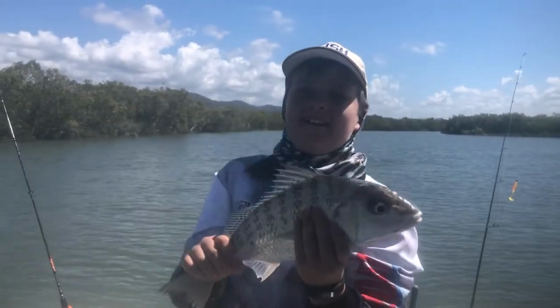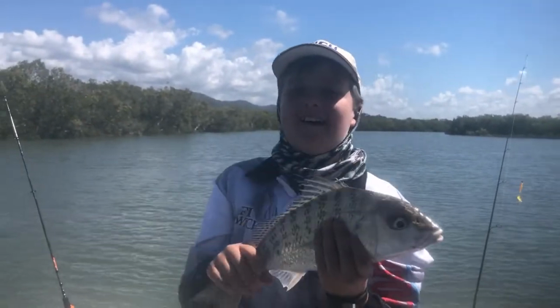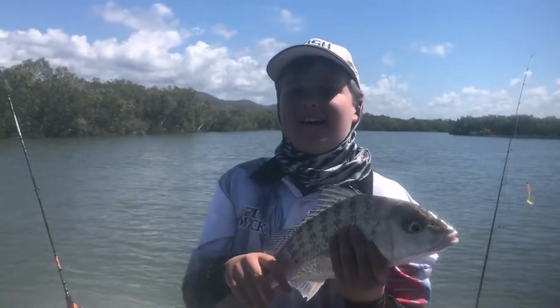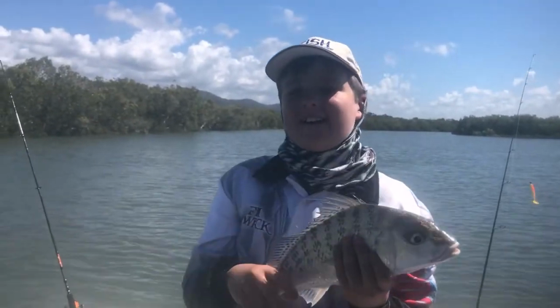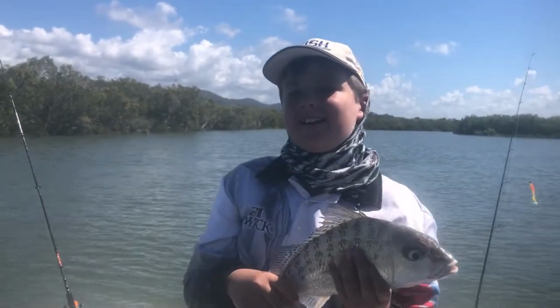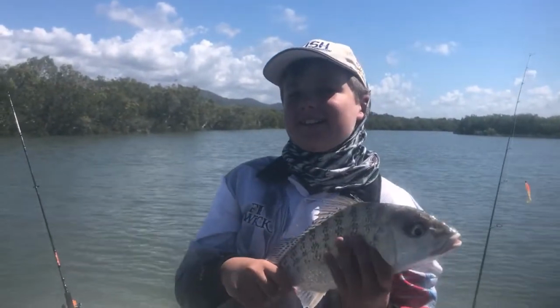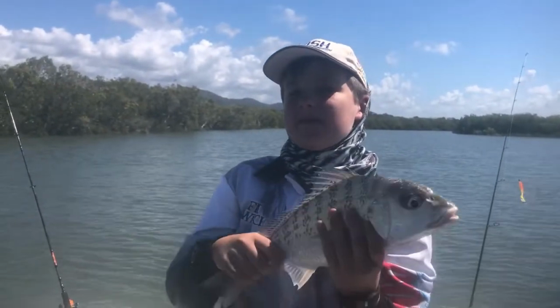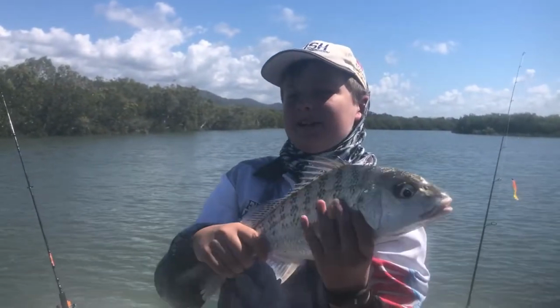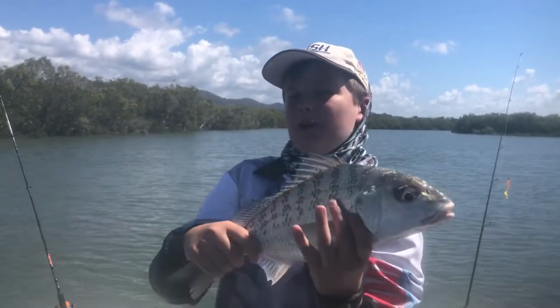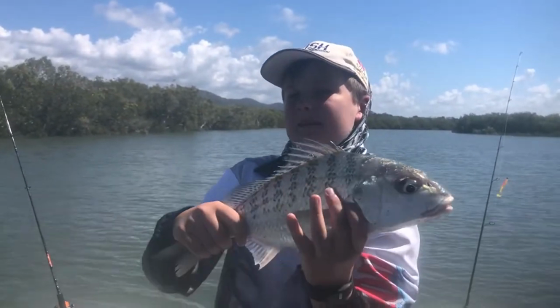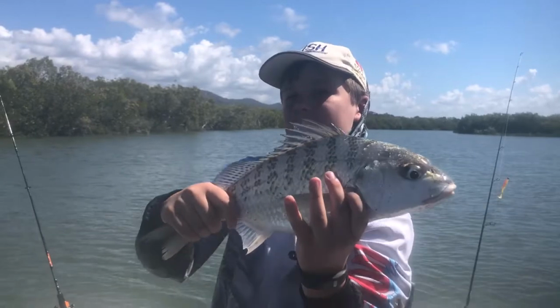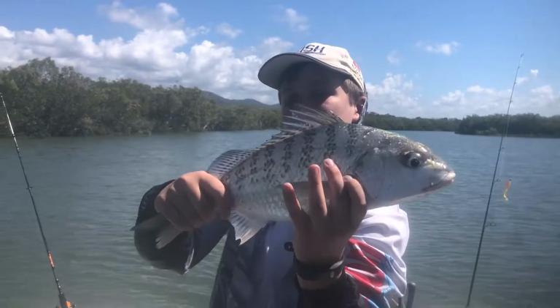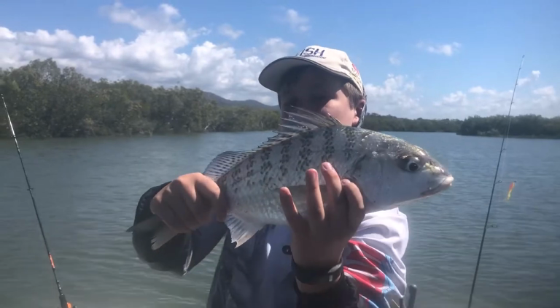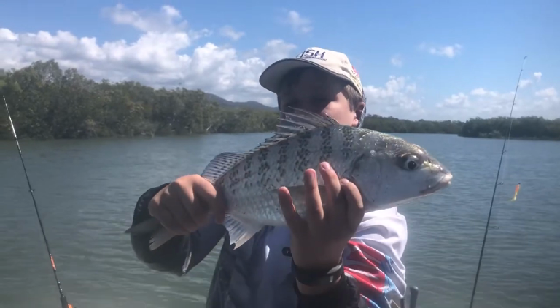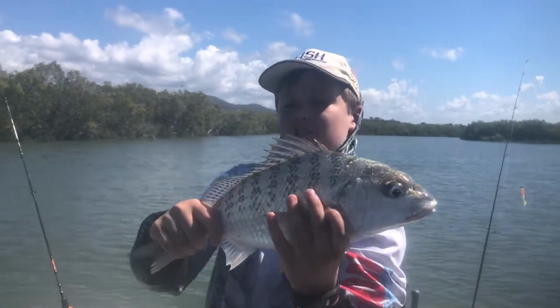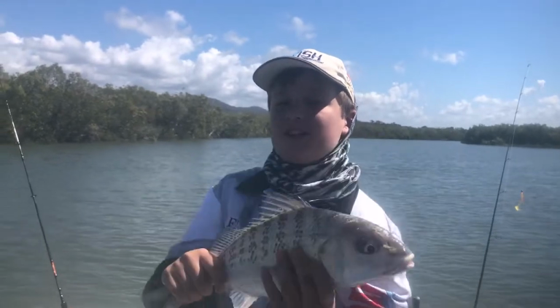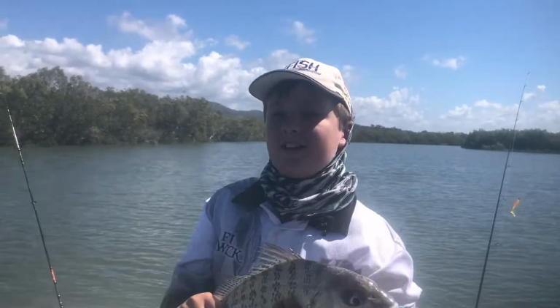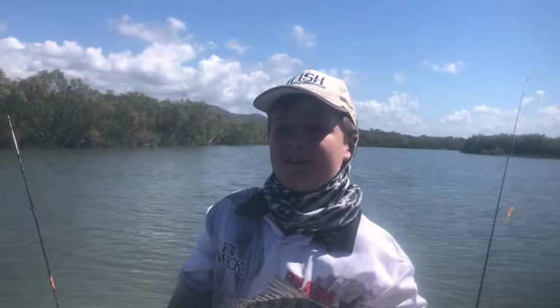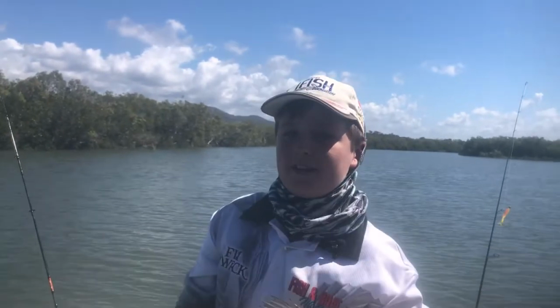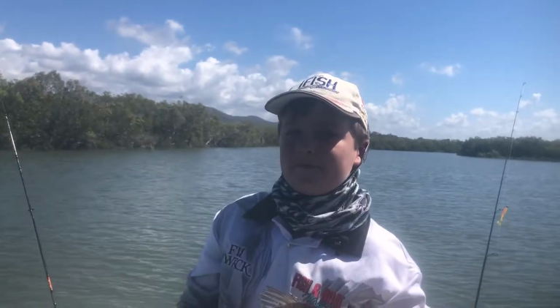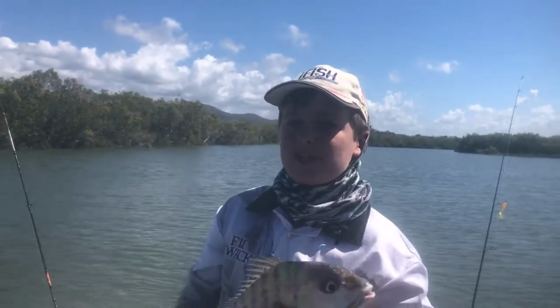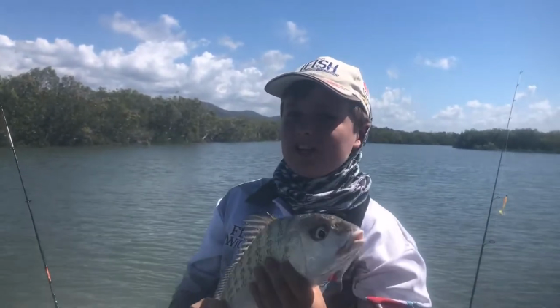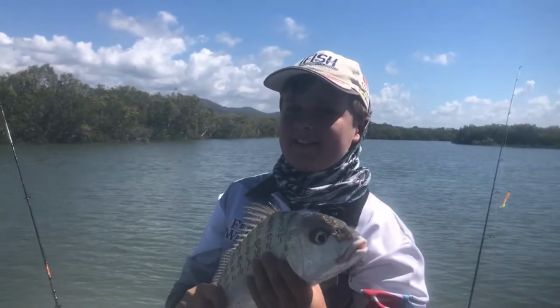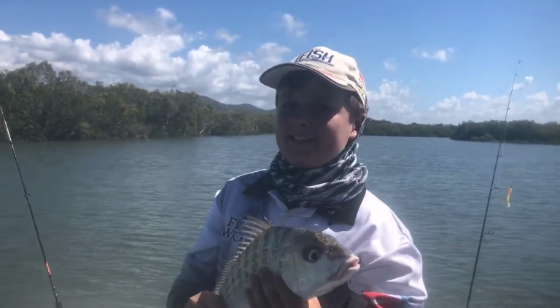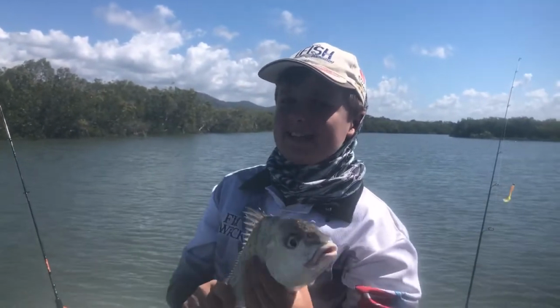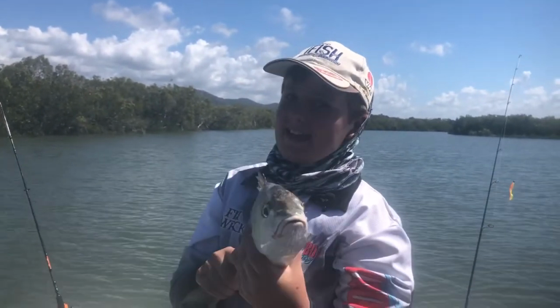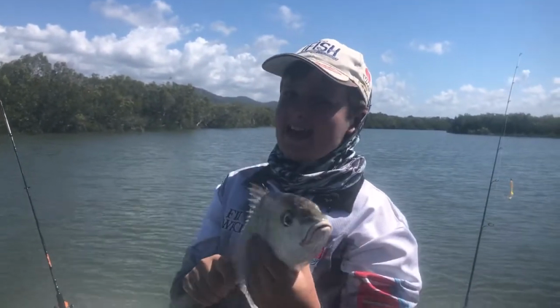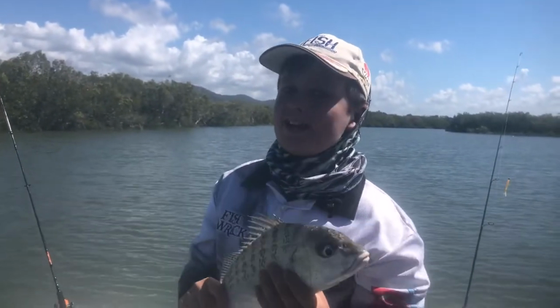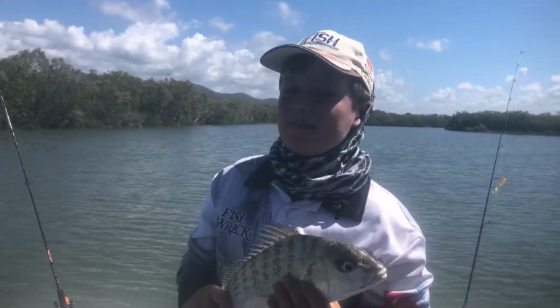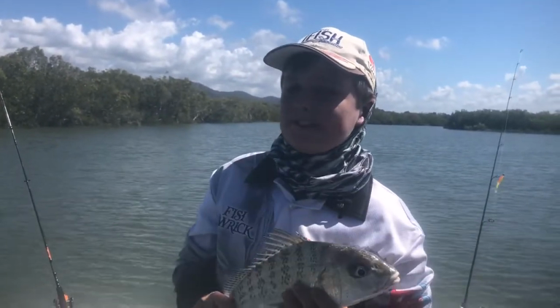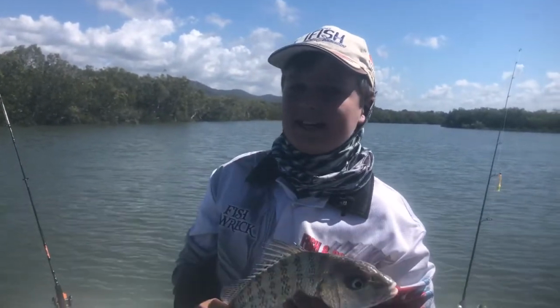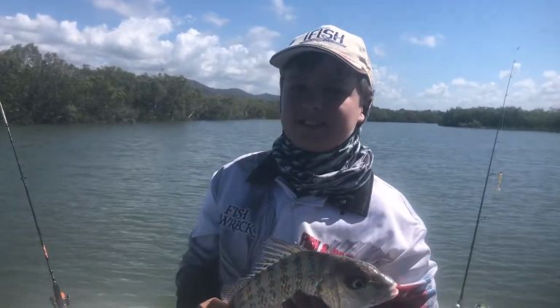Alright guys, these are my top tips for grano fishing. These fish are tasty and epic to catch.